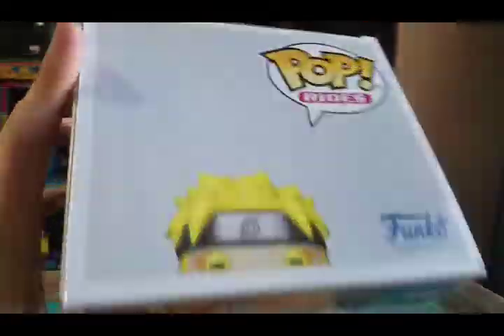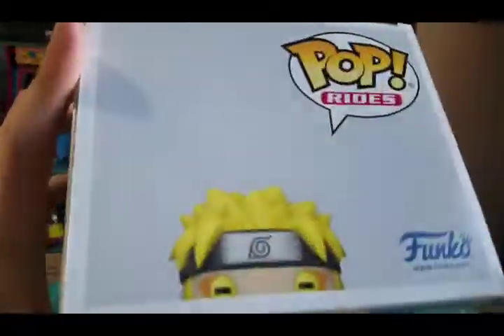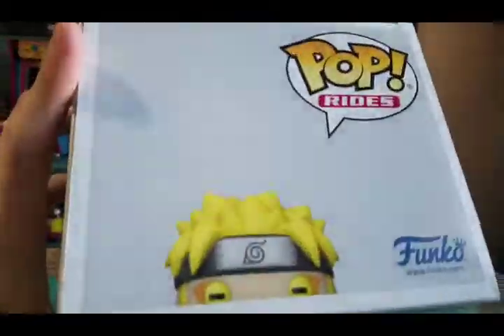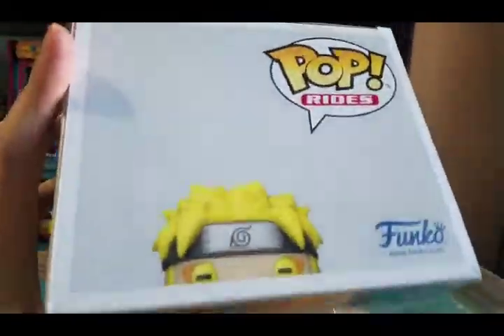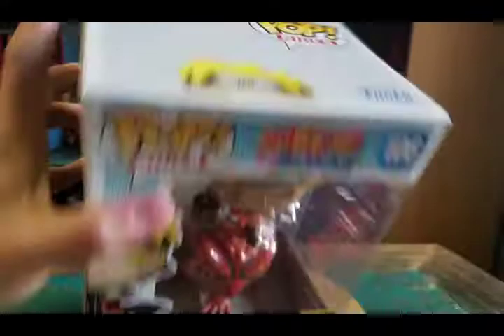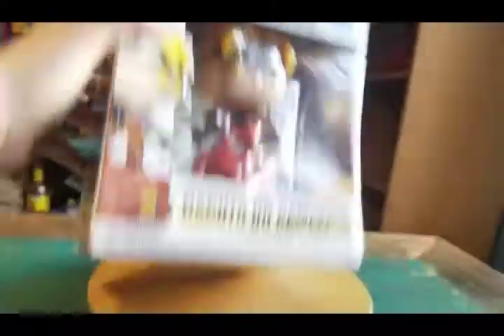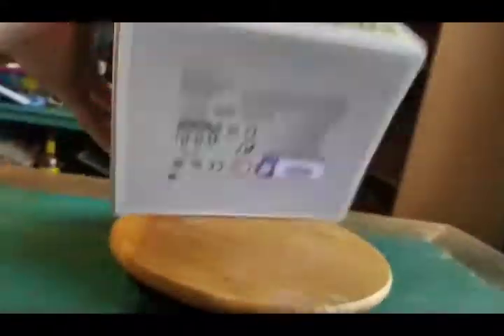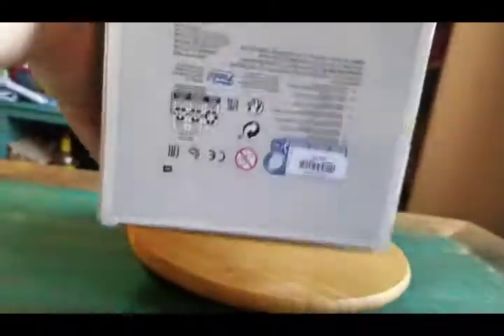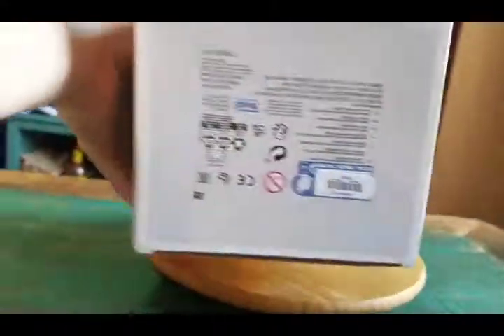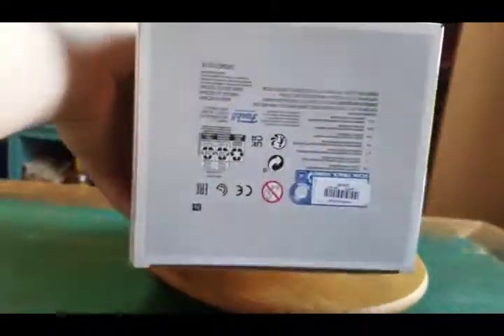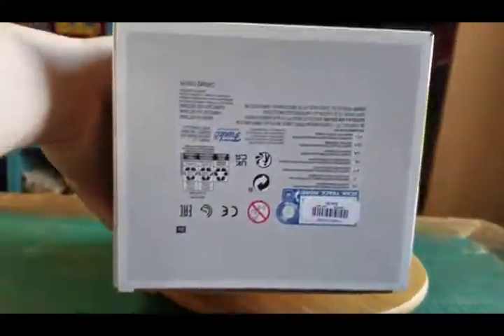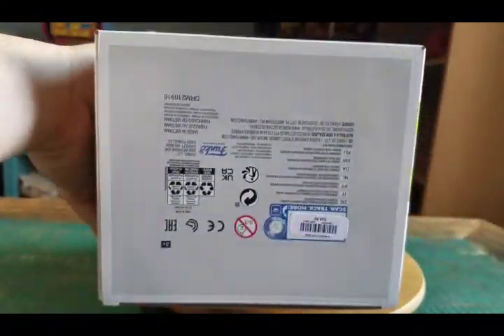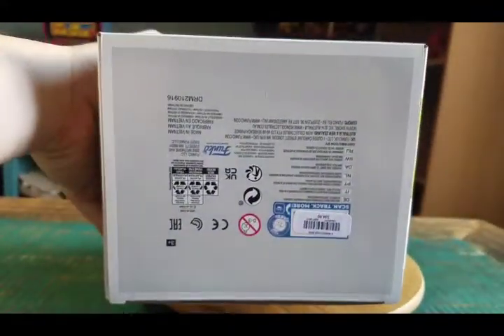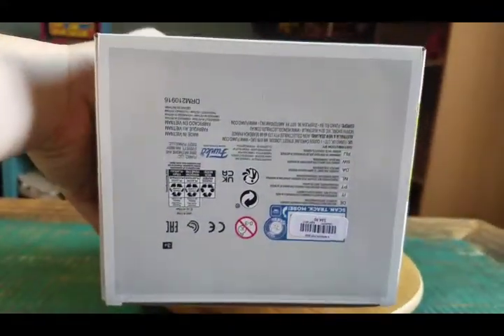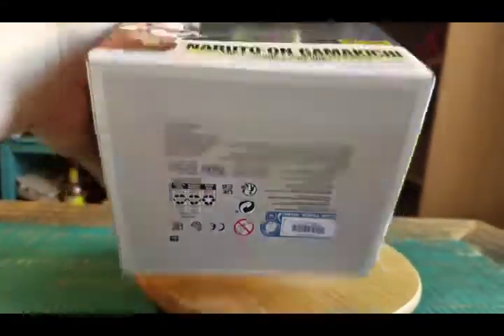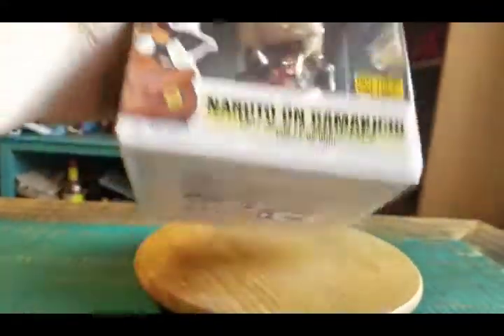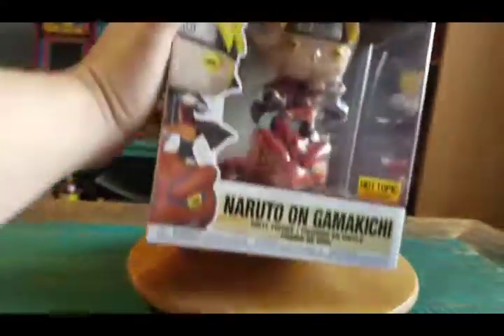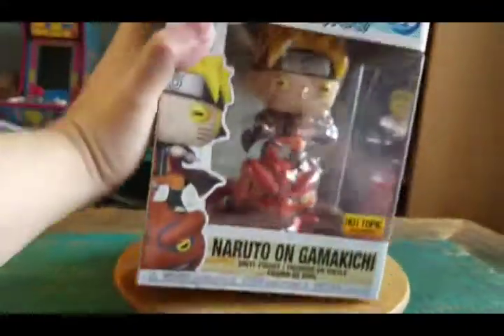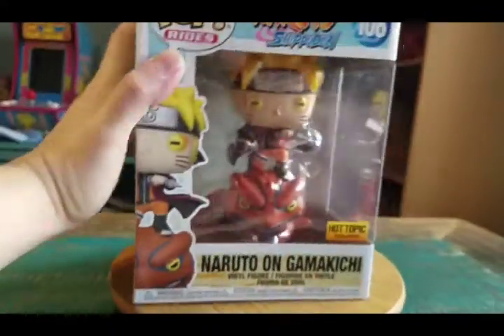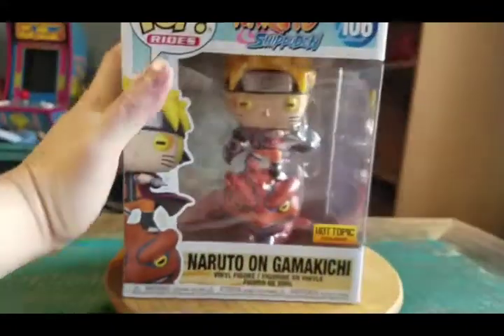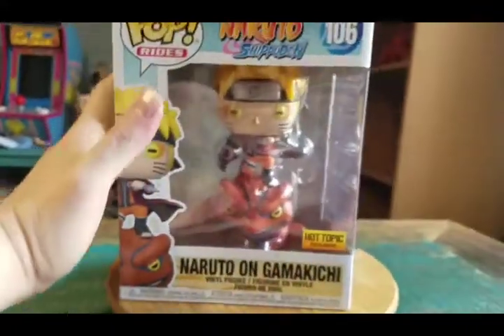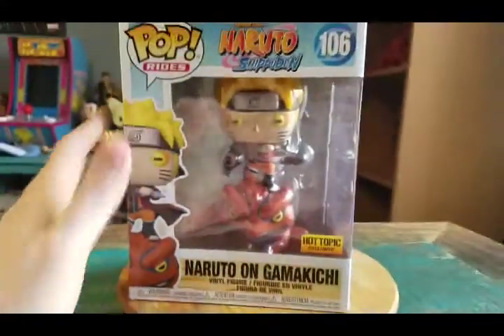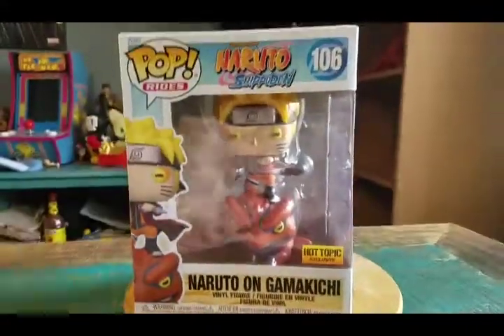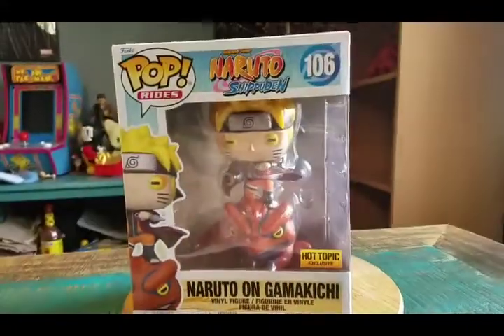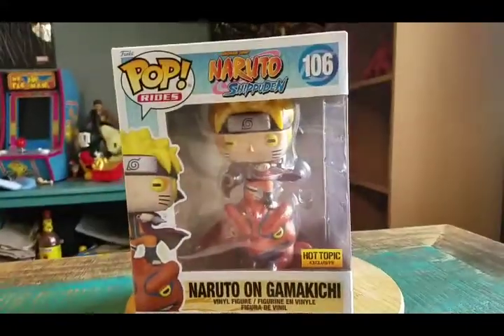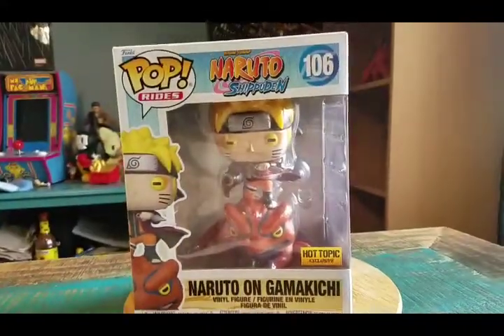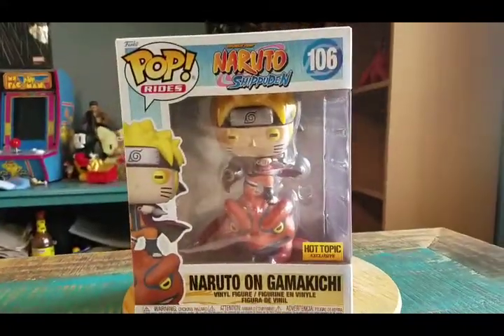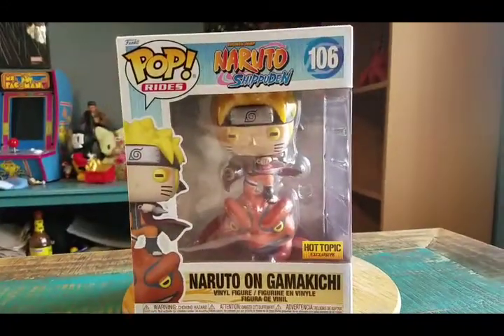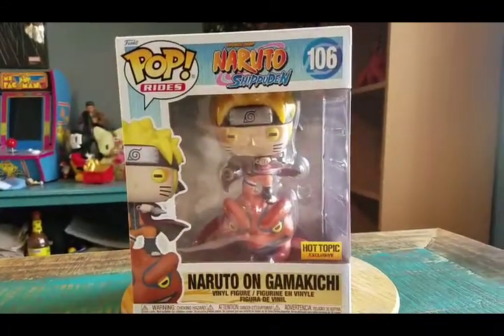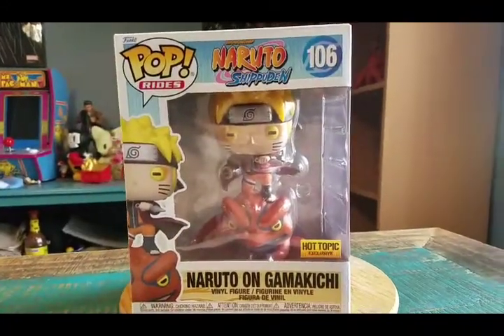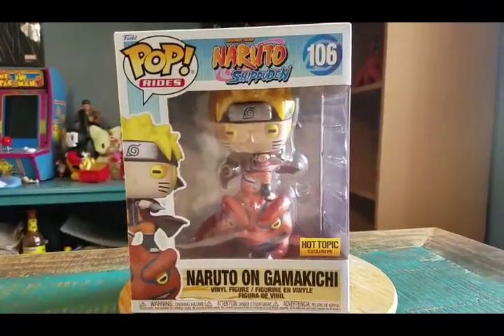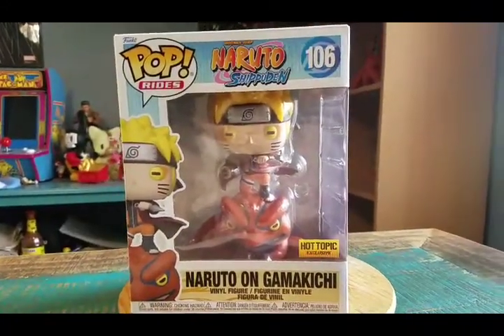There's the top of the box, the bottom for you. Go ahead and pull Naruto out so you guys can see him up close.